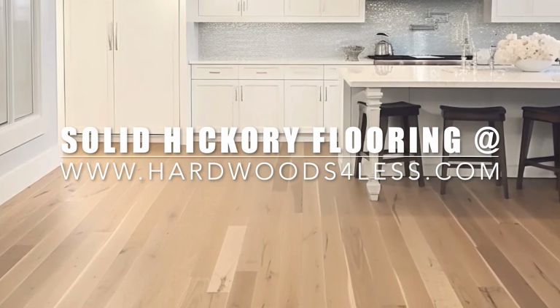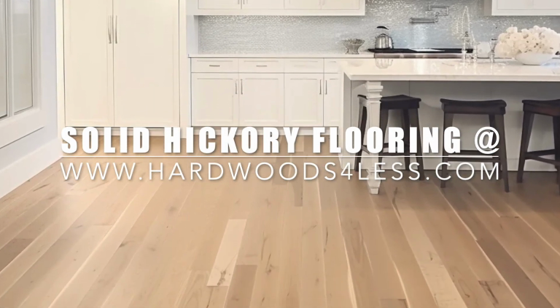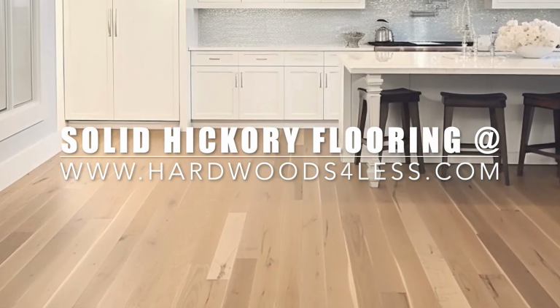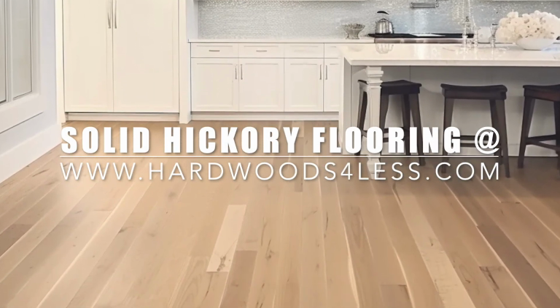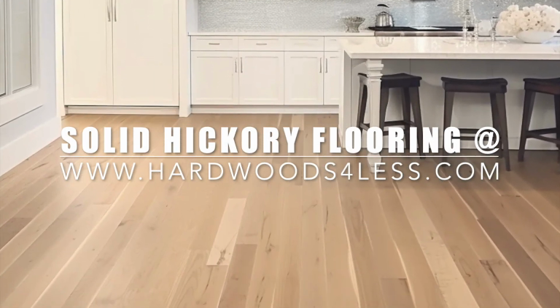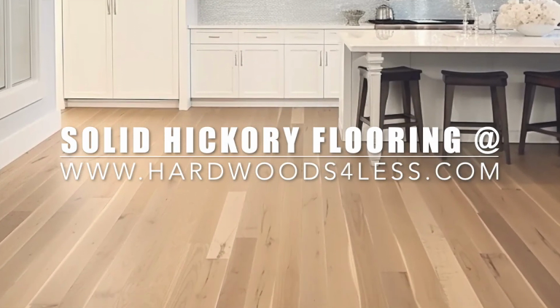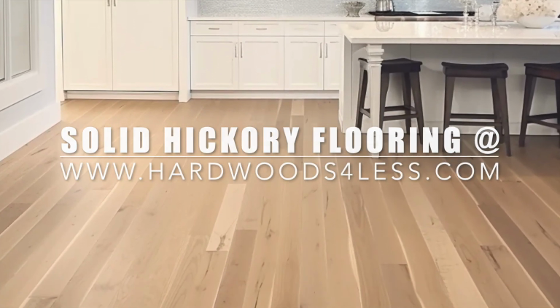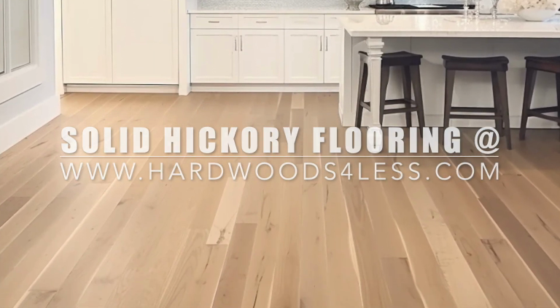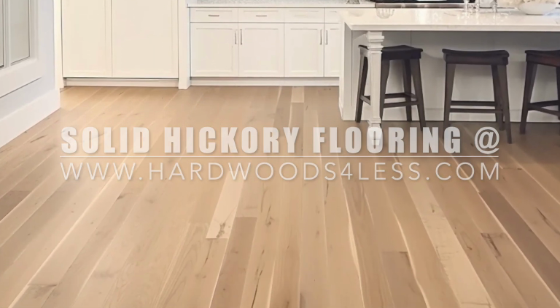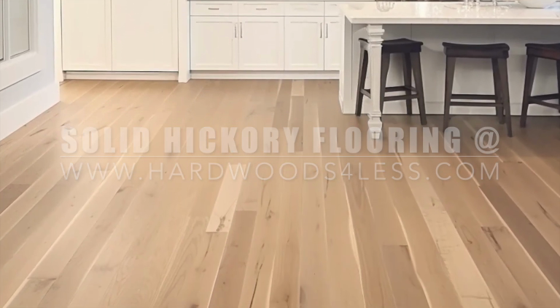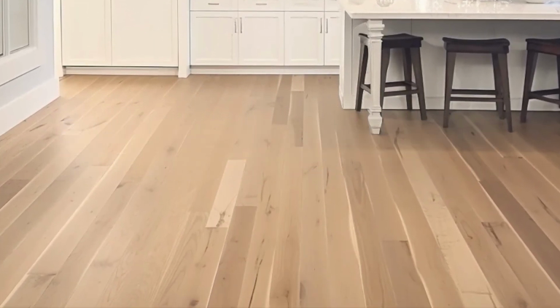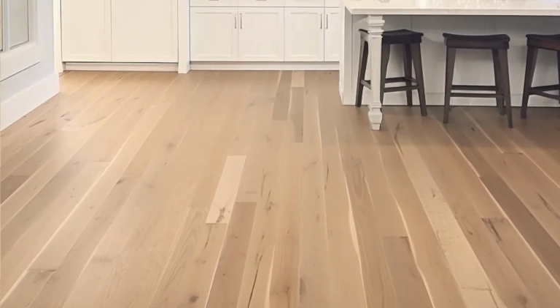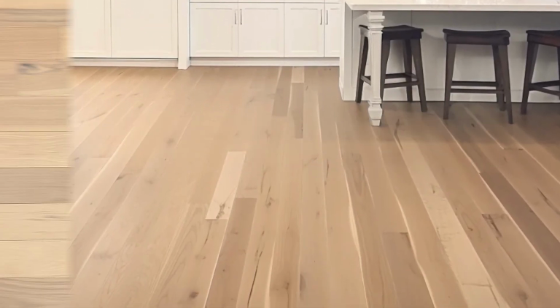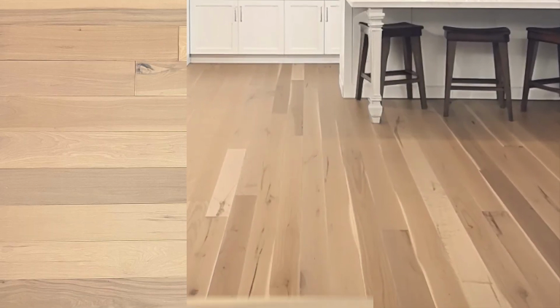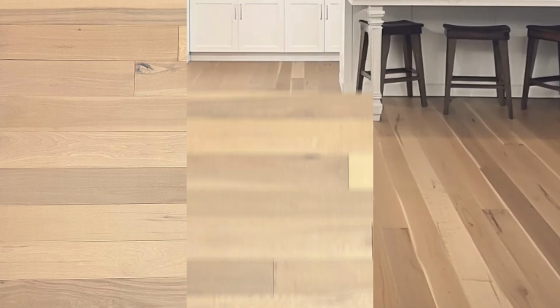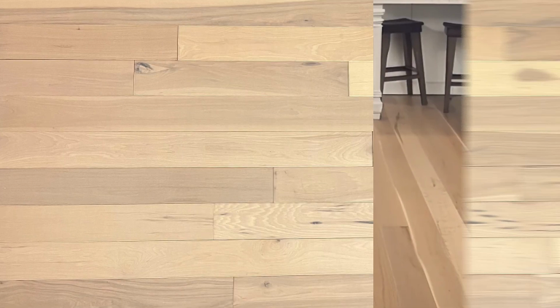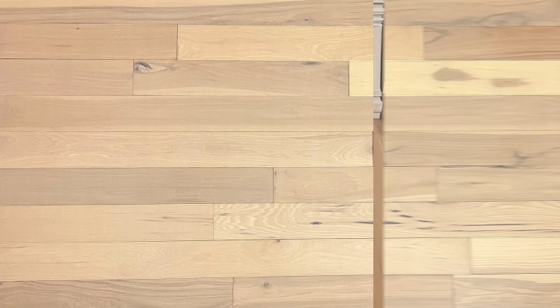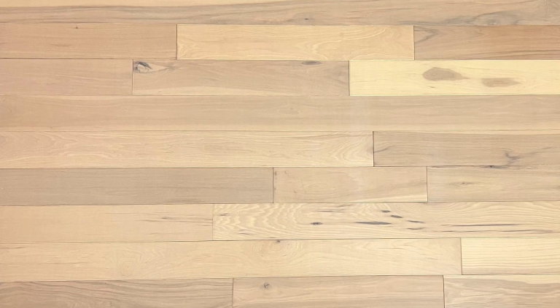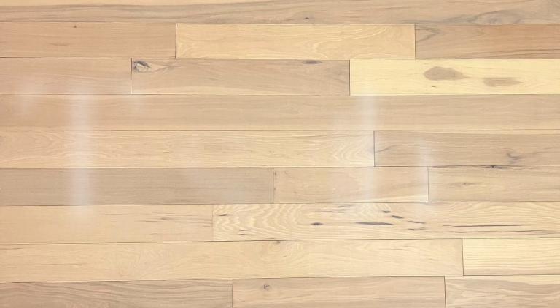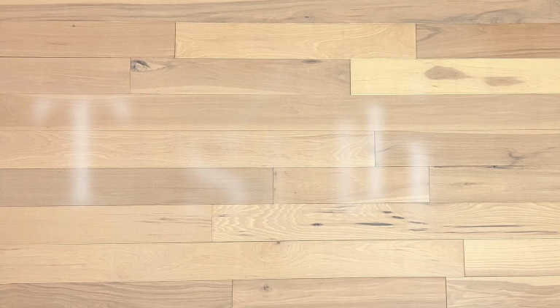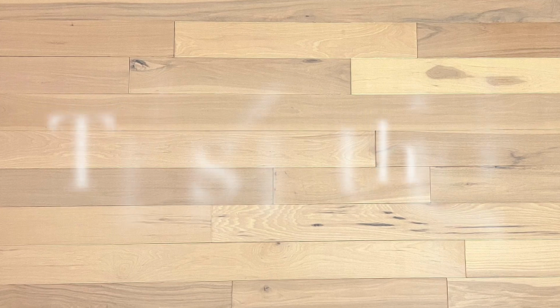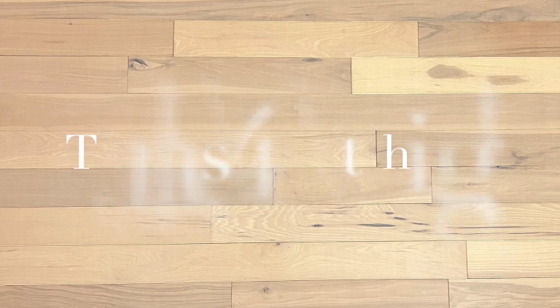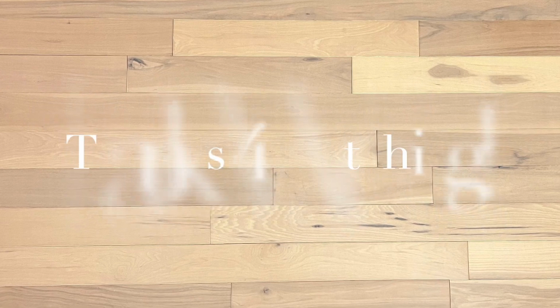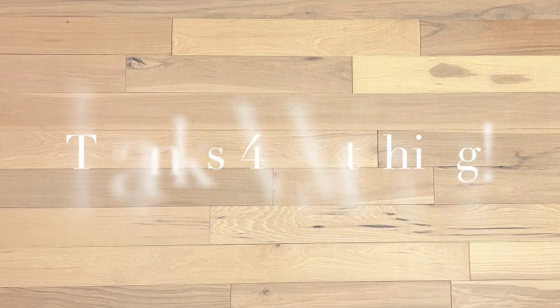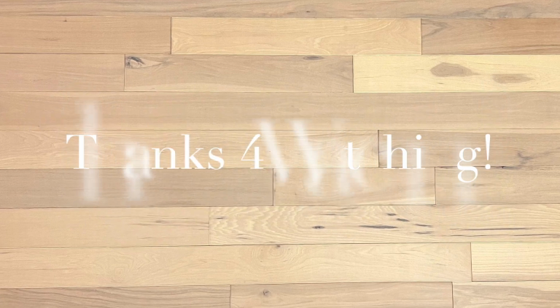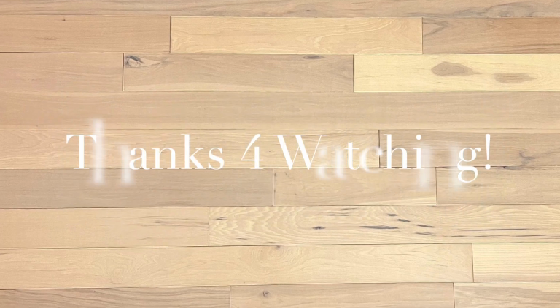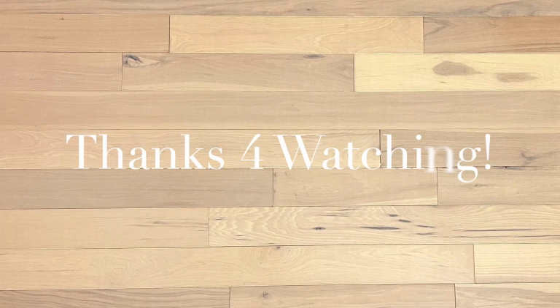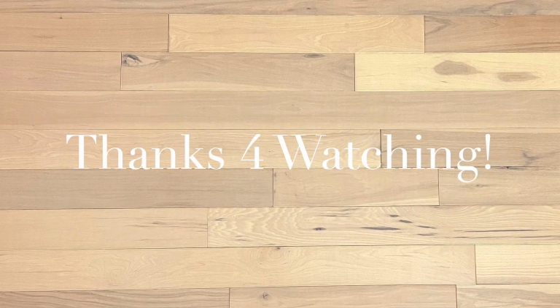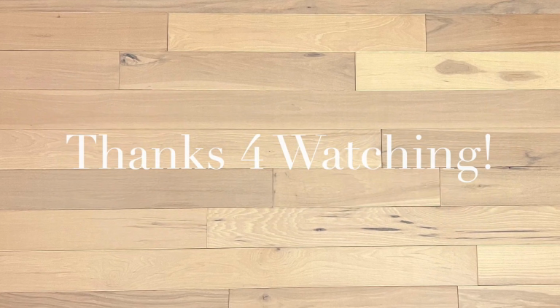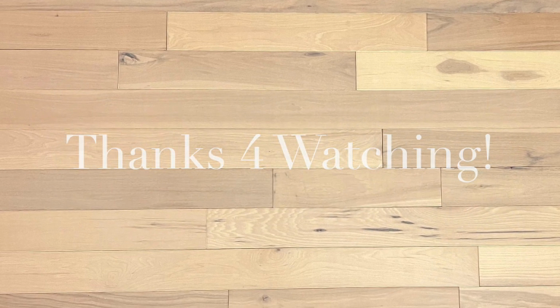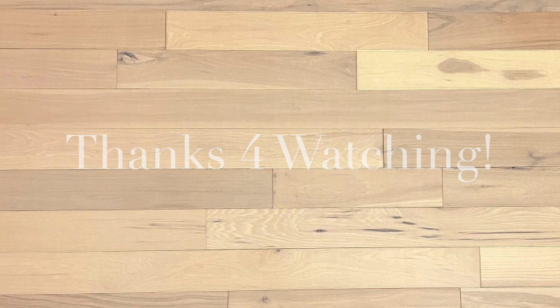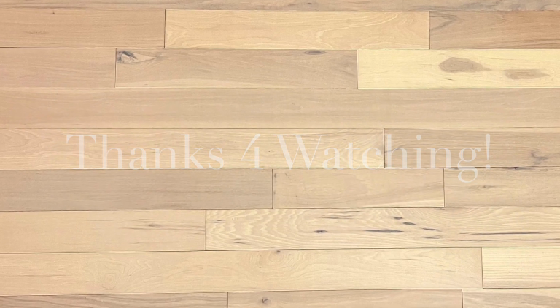This is a solid four inch American Hickory biscuit stain from Hardwoods for Less. Thanks for watching.